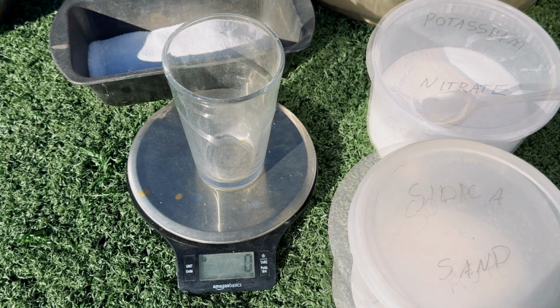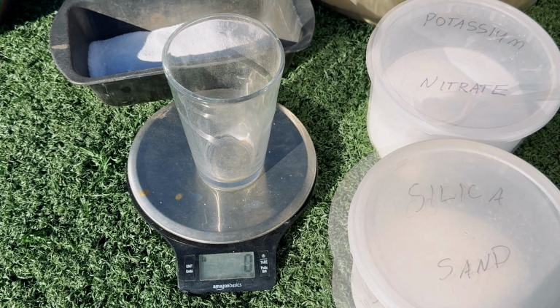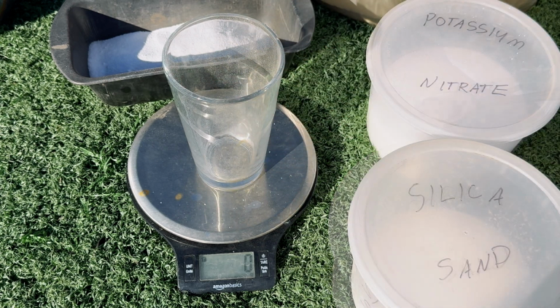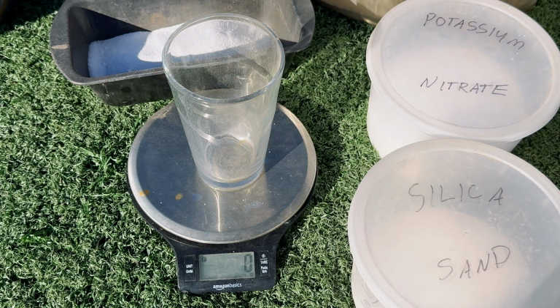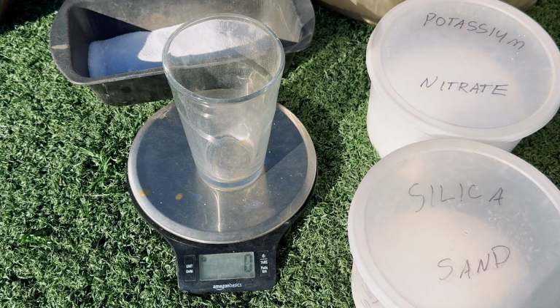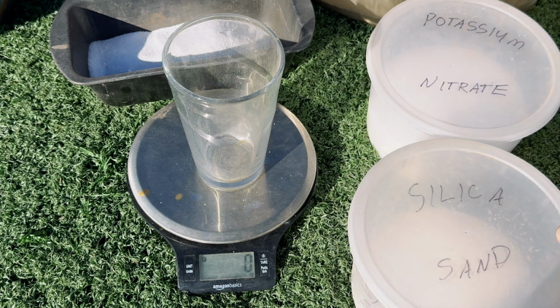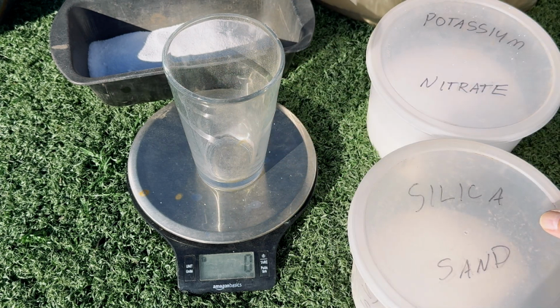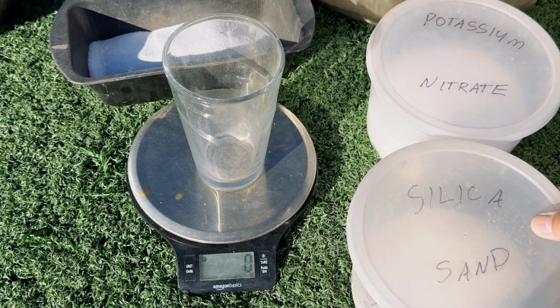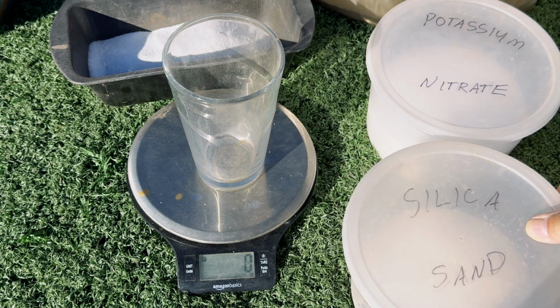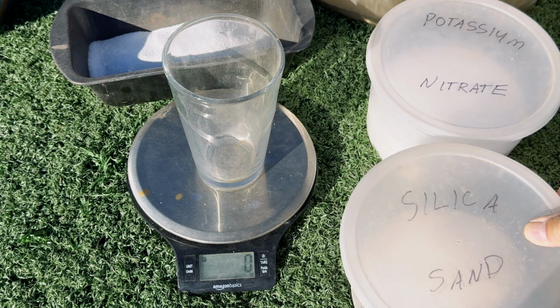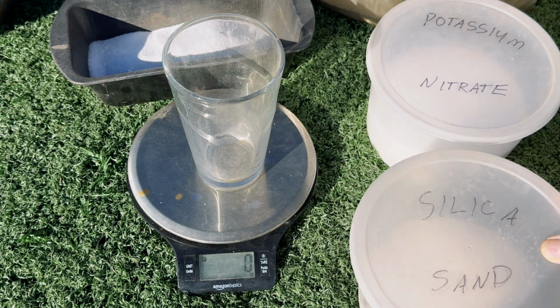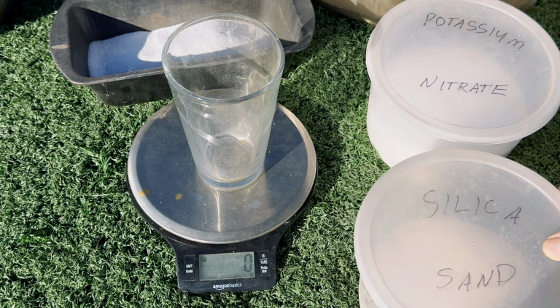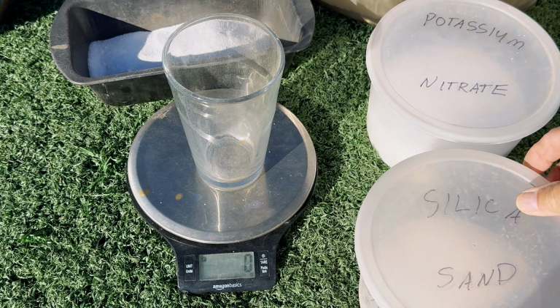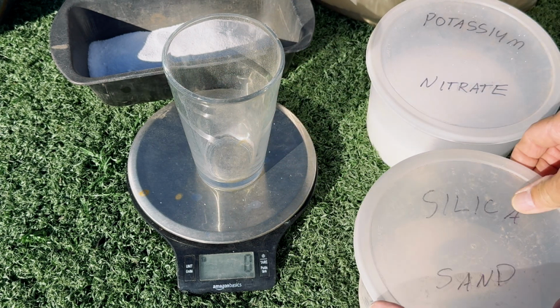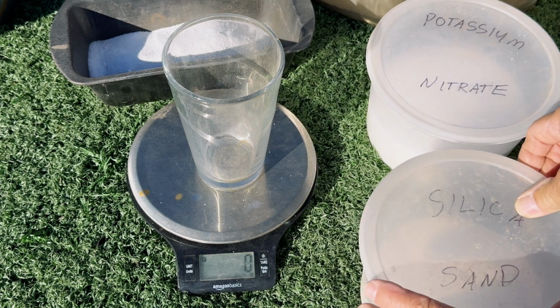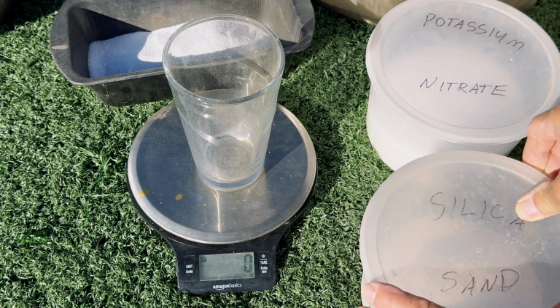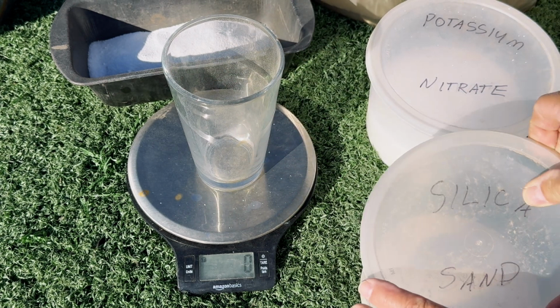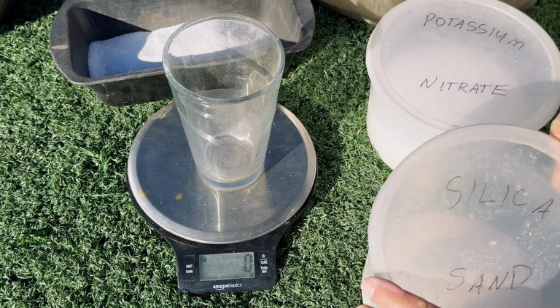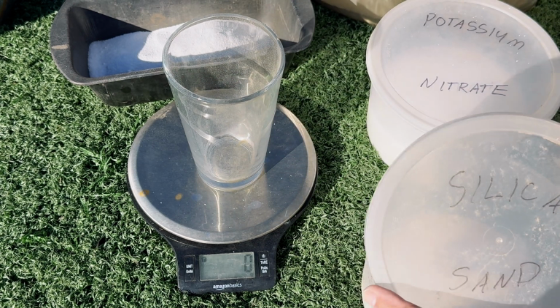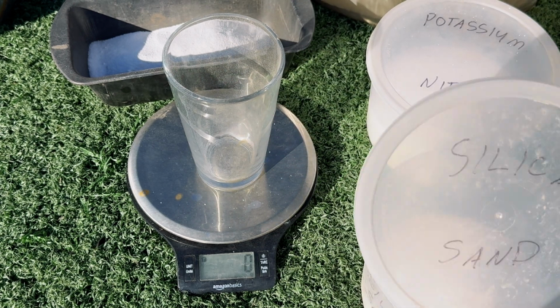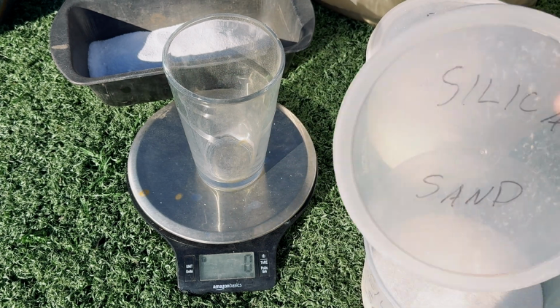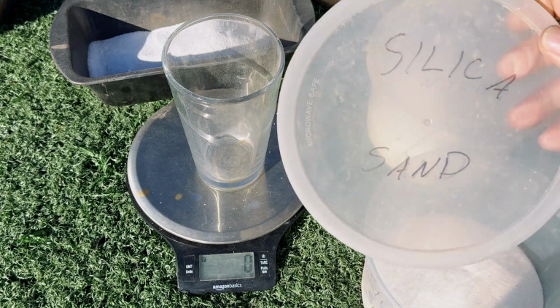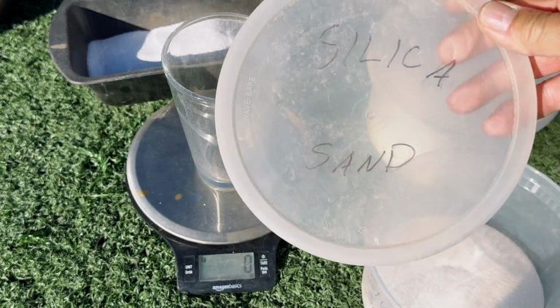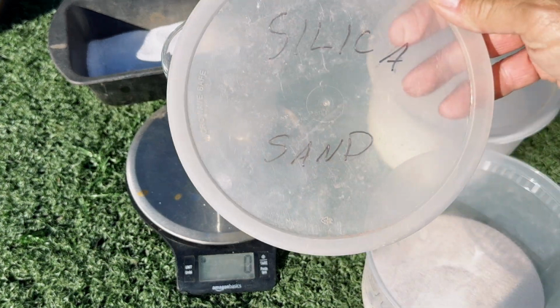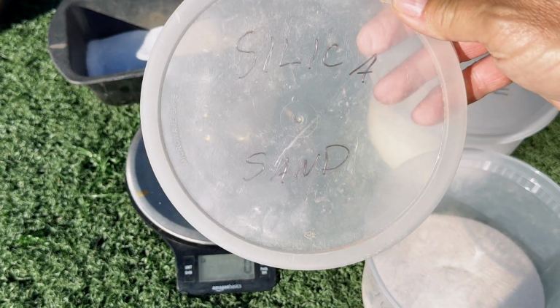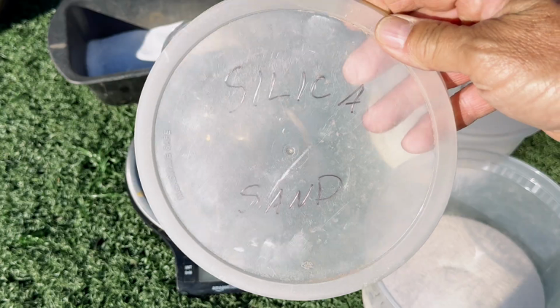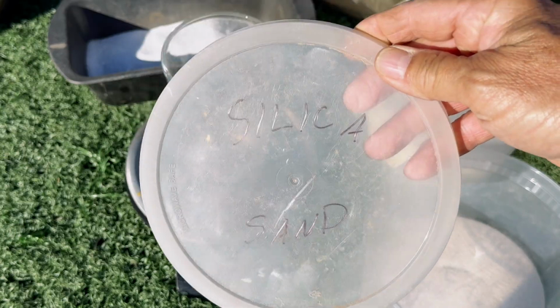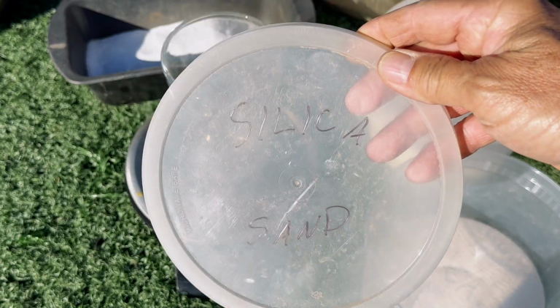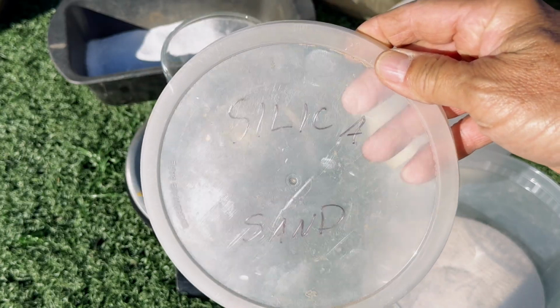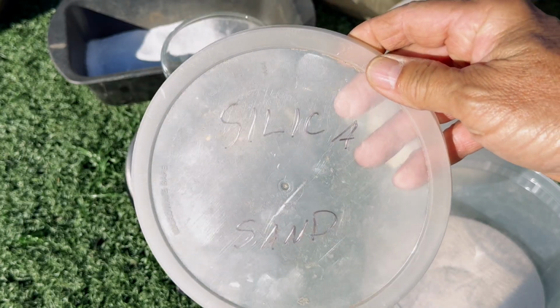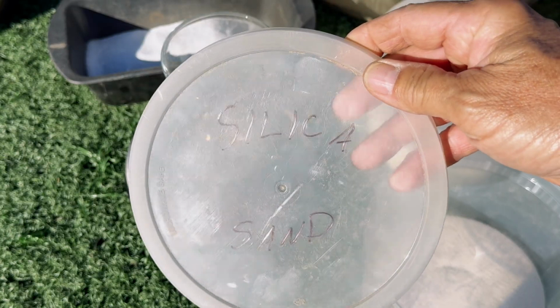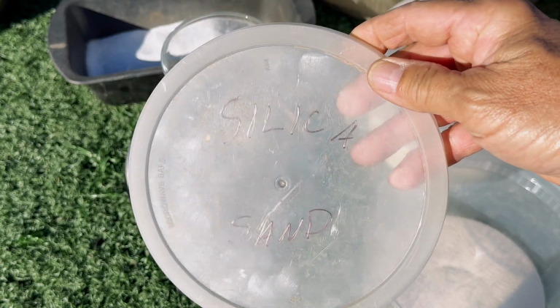And now we will add in 45 grams of silica sand.